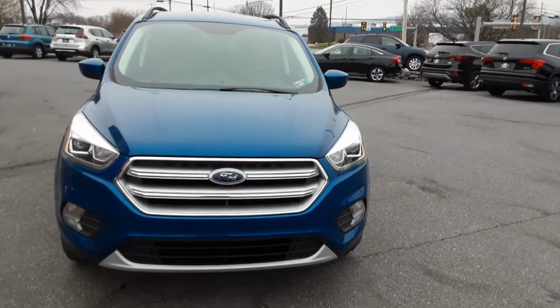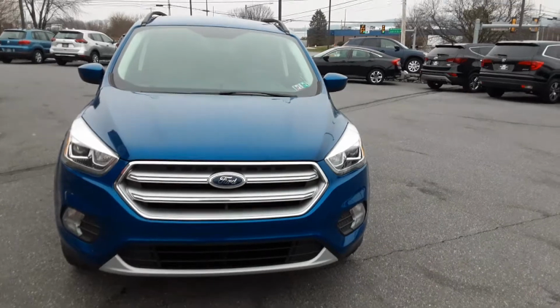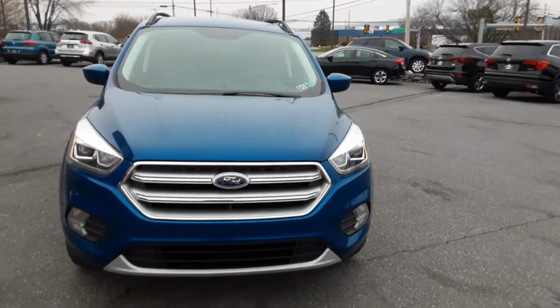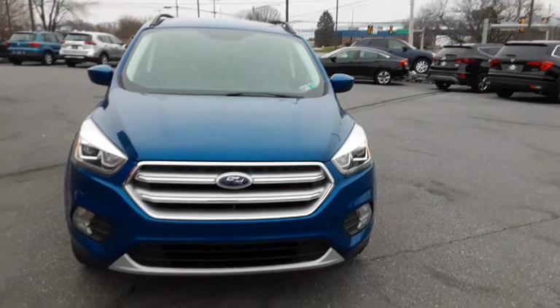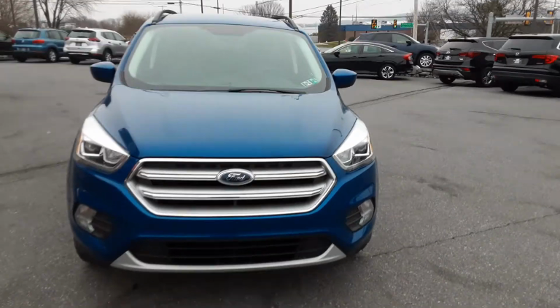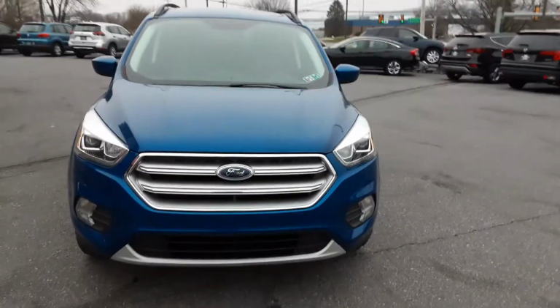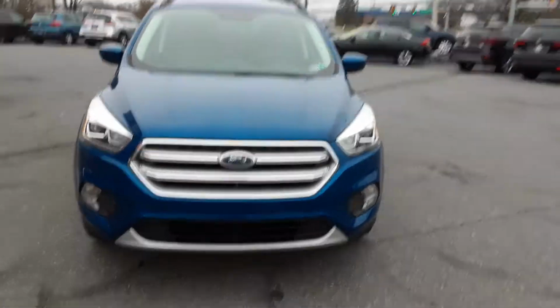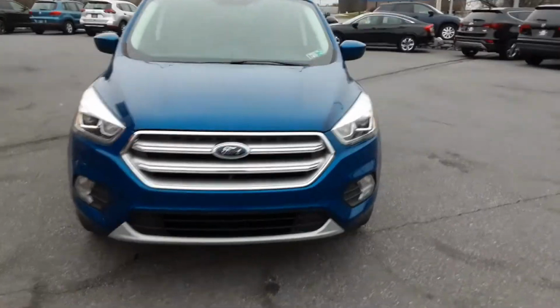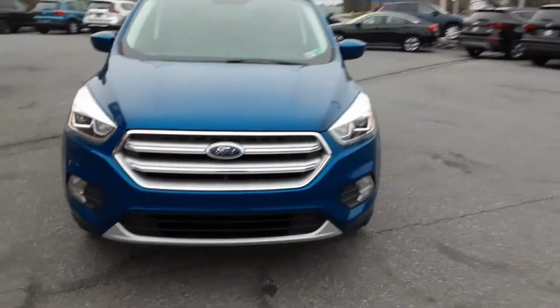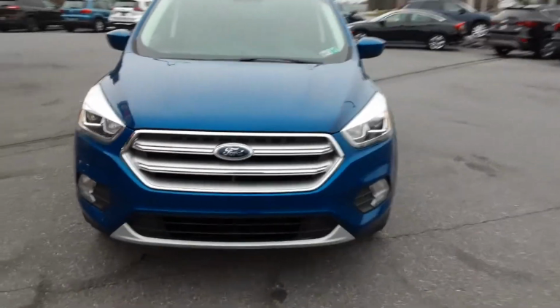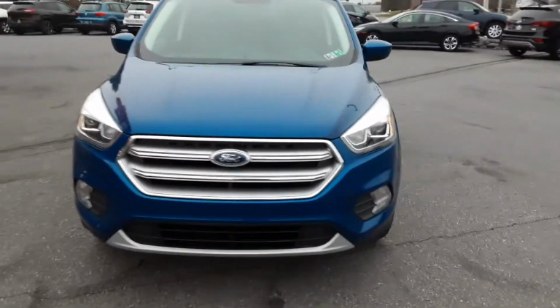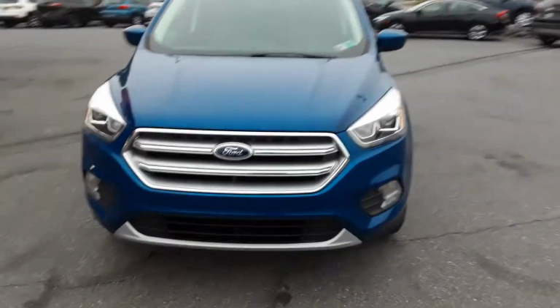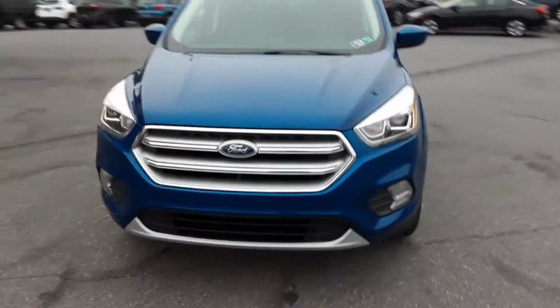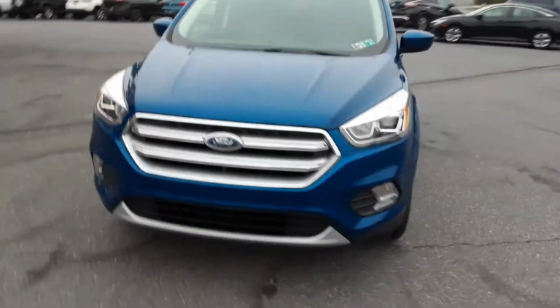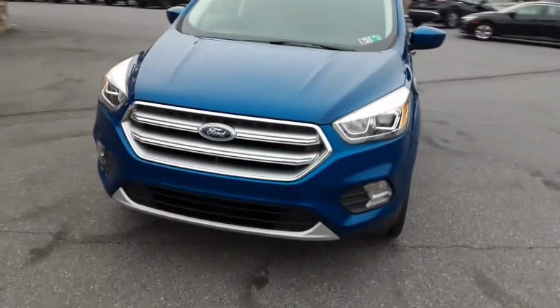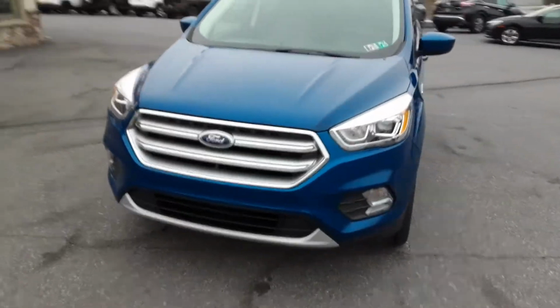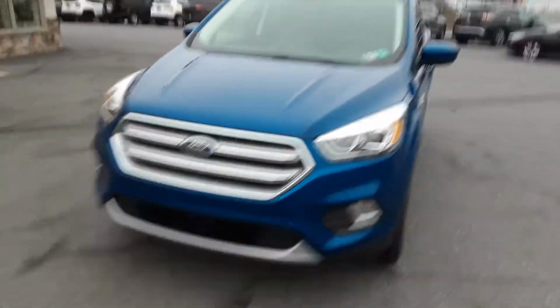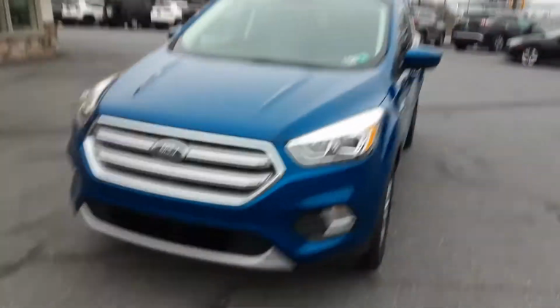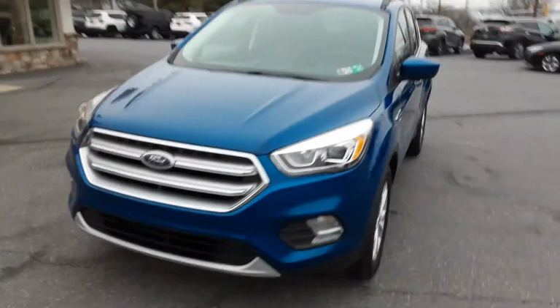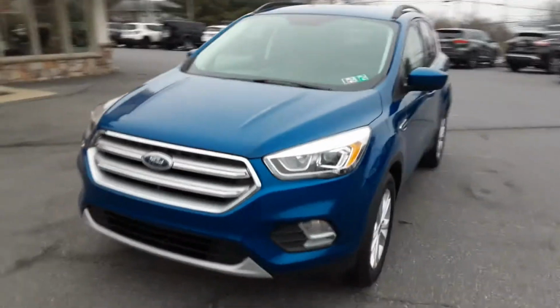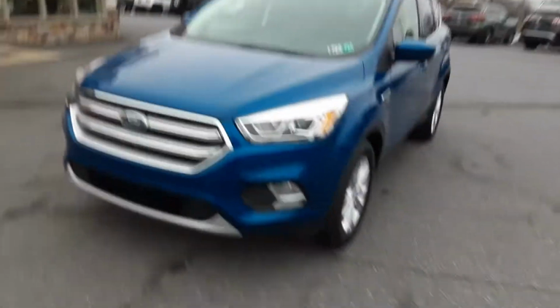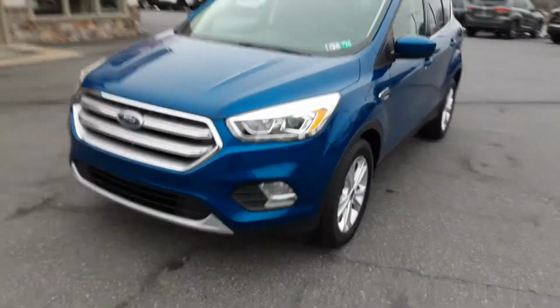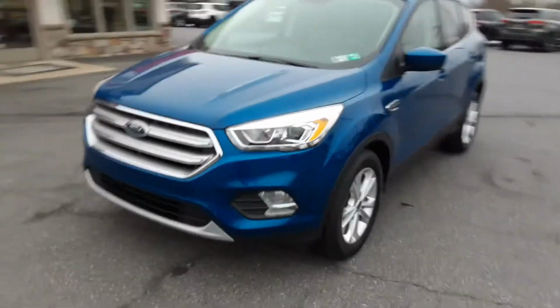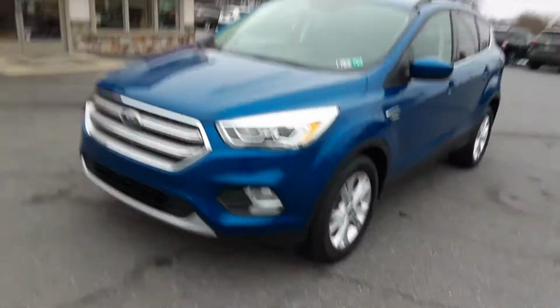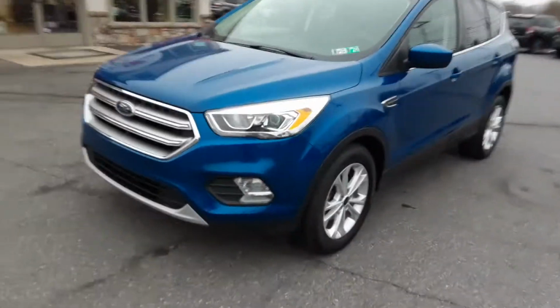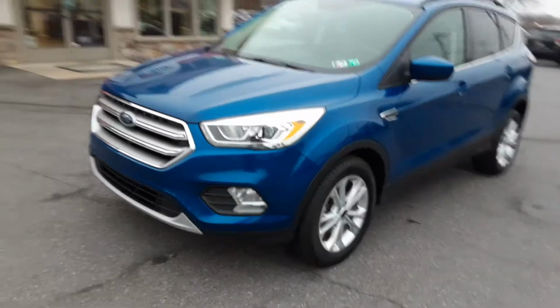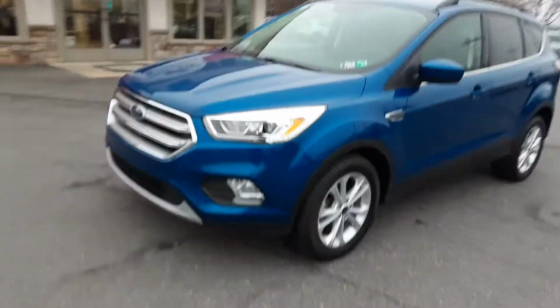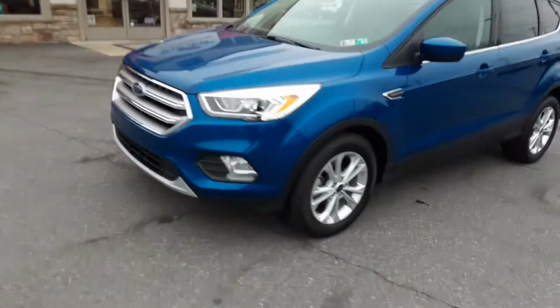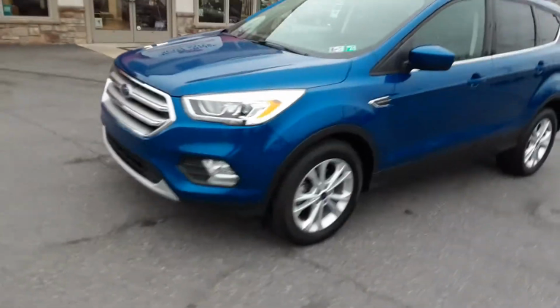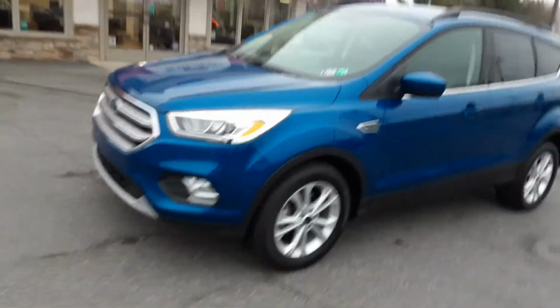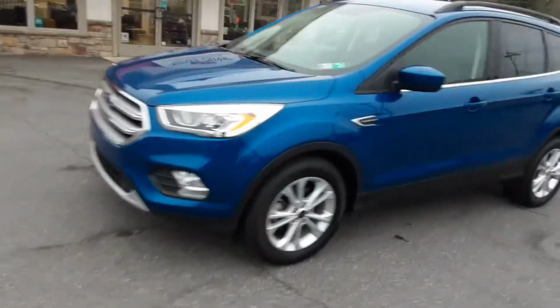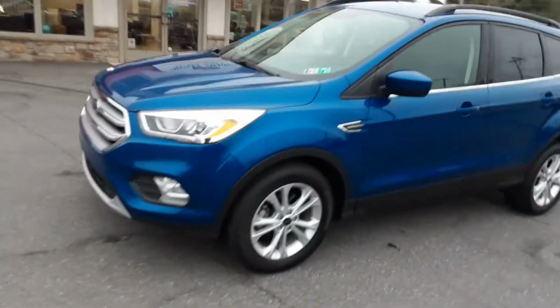Hi, welcome back to Rocky Ridge Auto. Today we want to show you a 2017 Ford Escape SE.